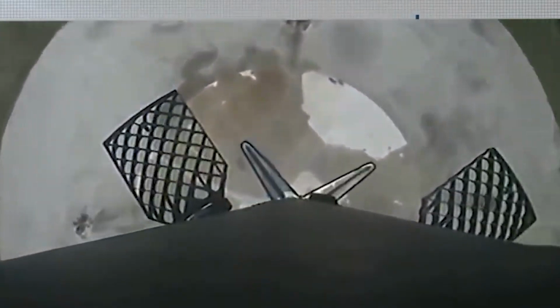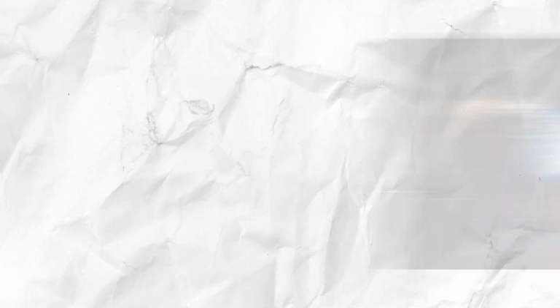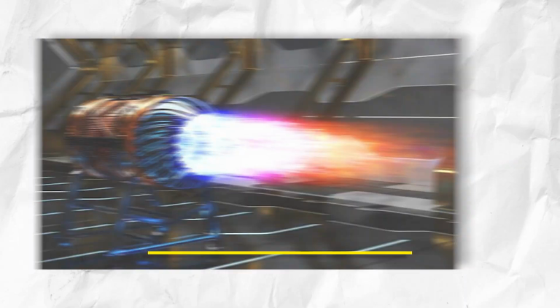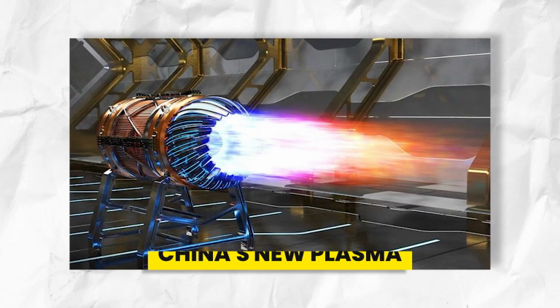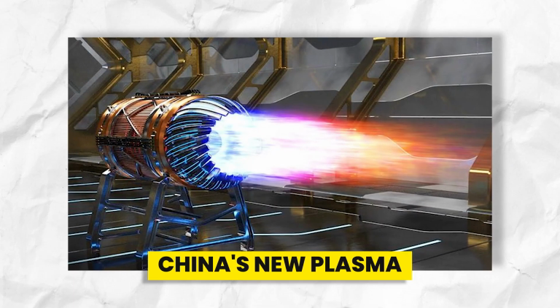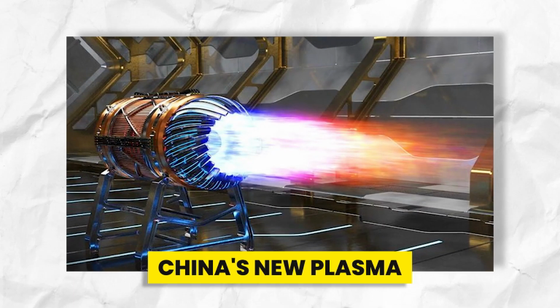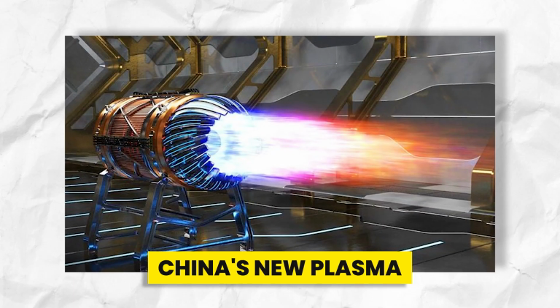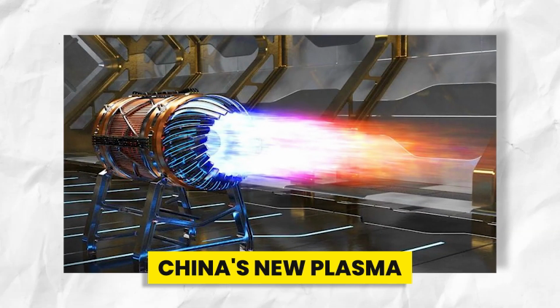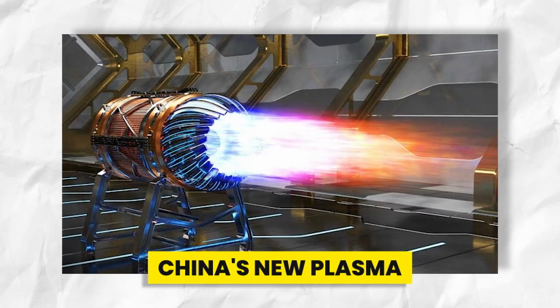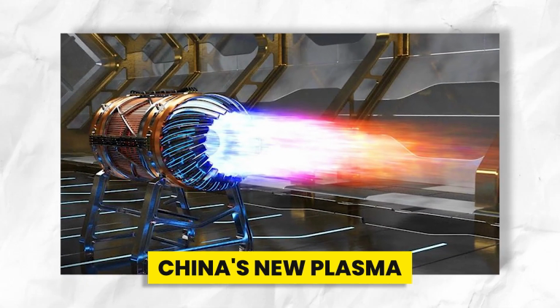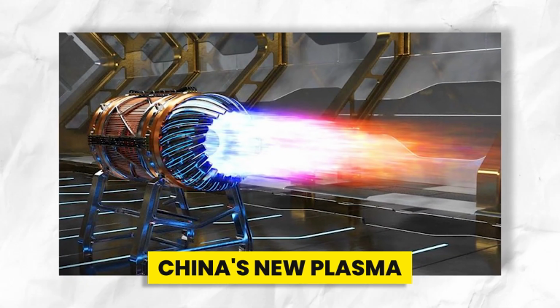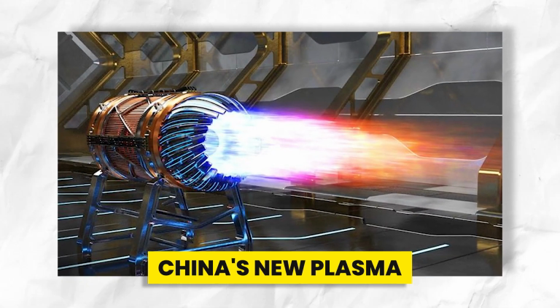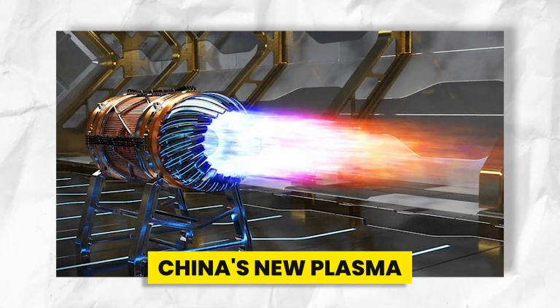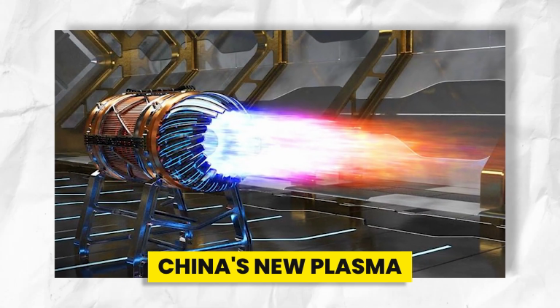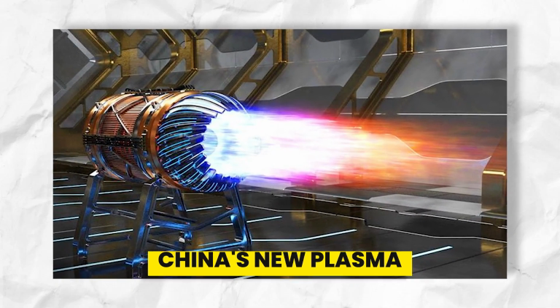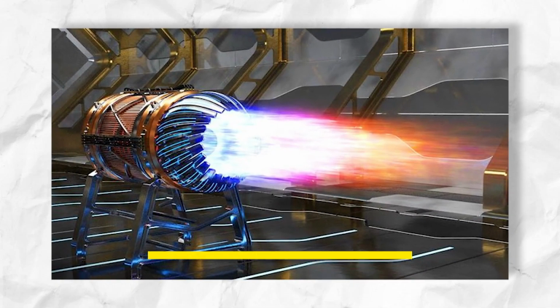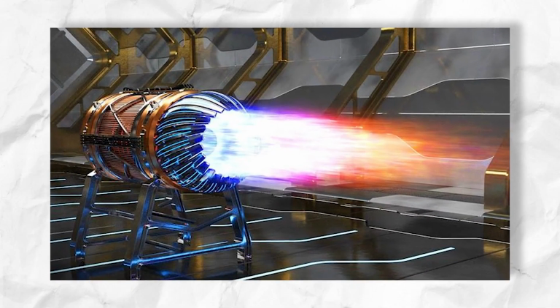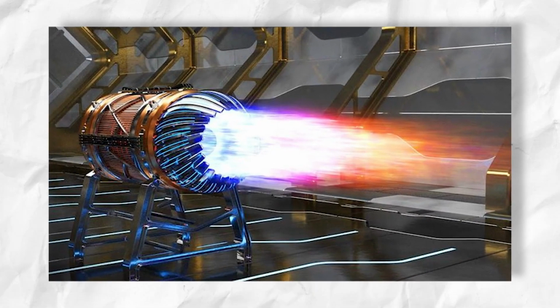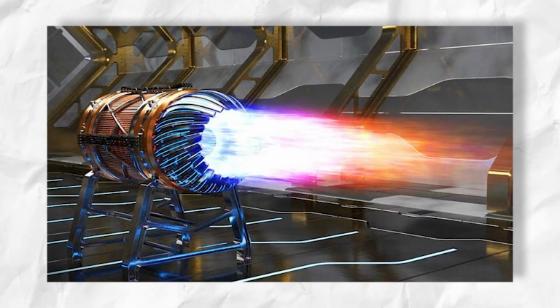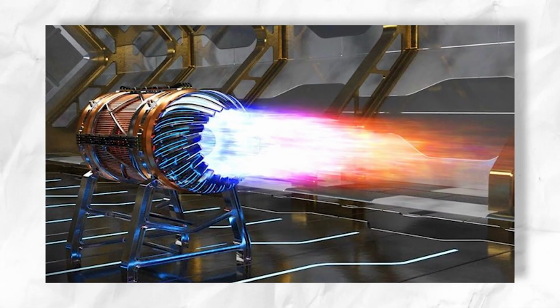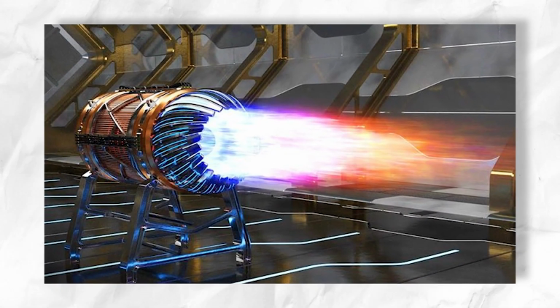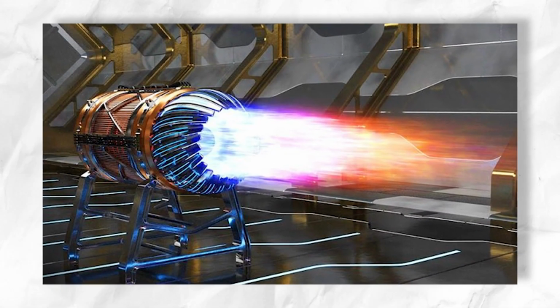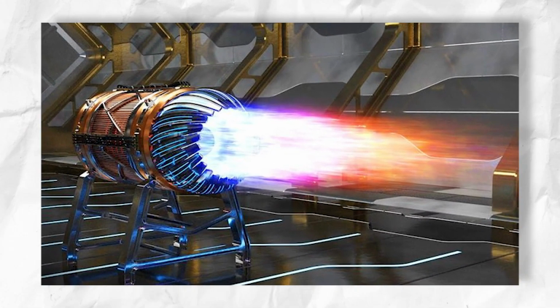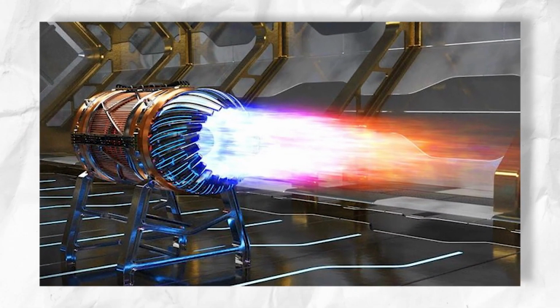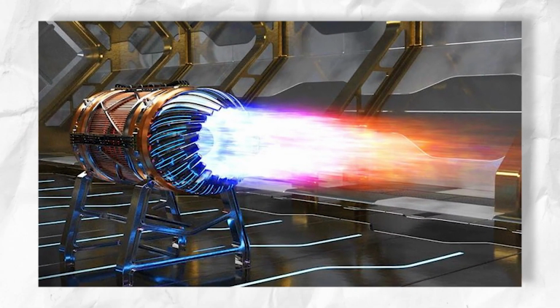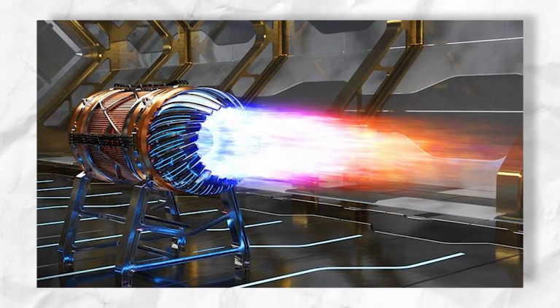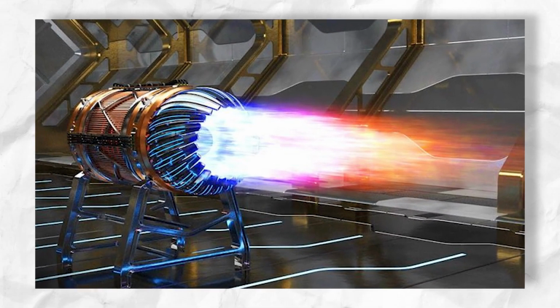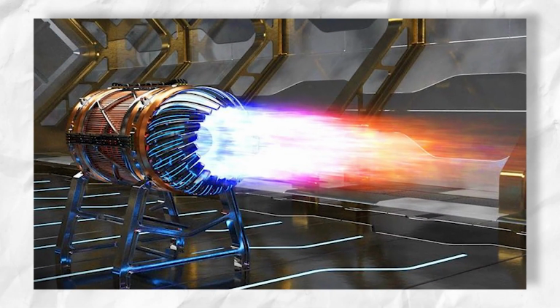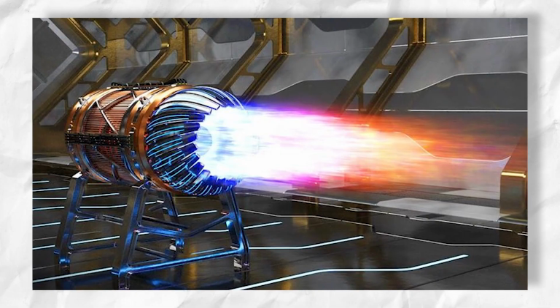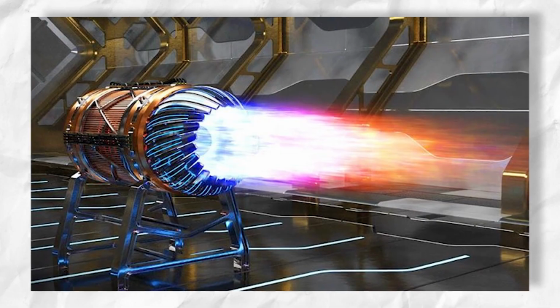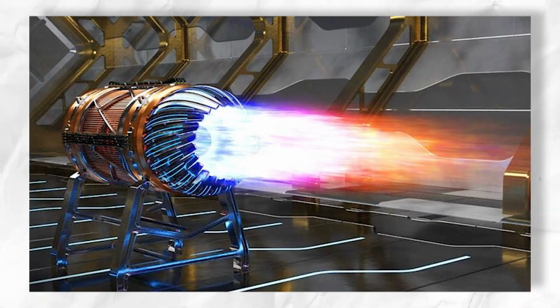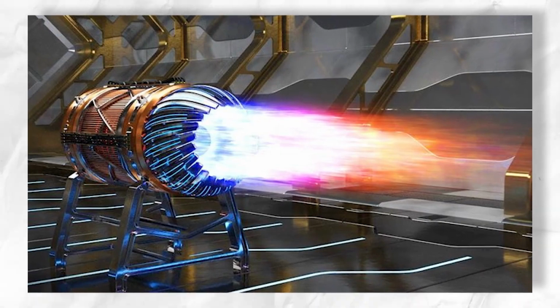The creation of China's new plasma electric engine represents an important step forward in this industry.